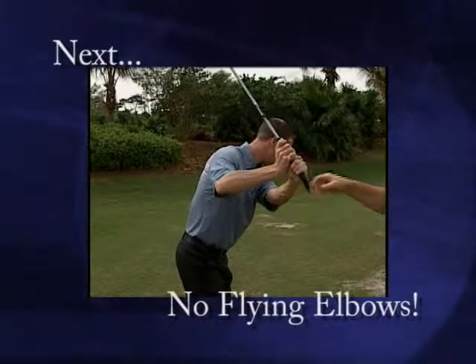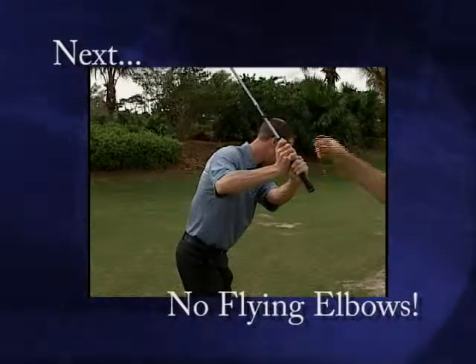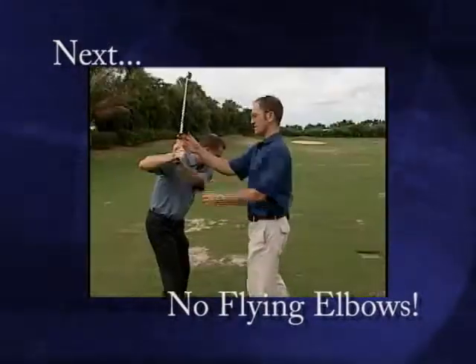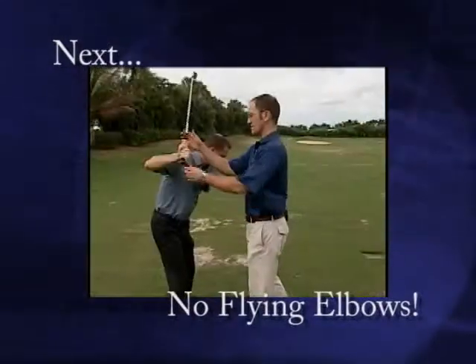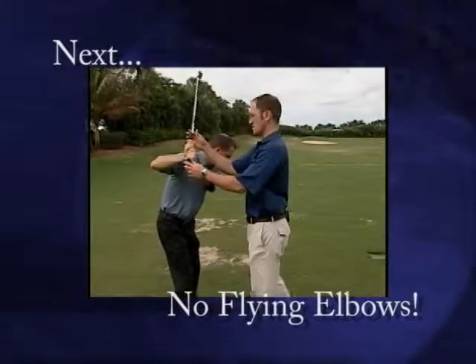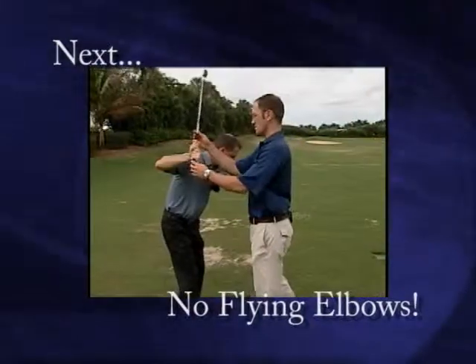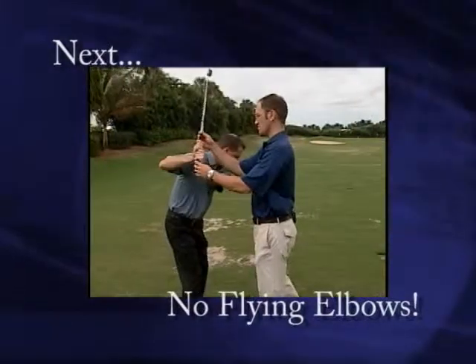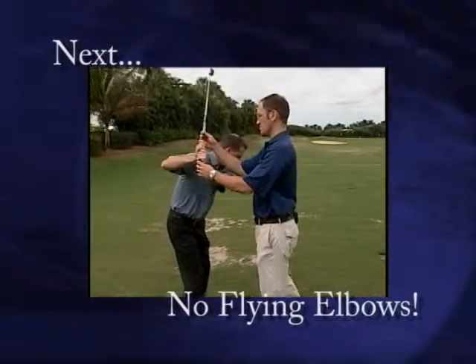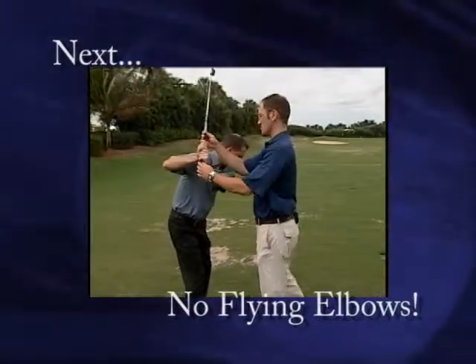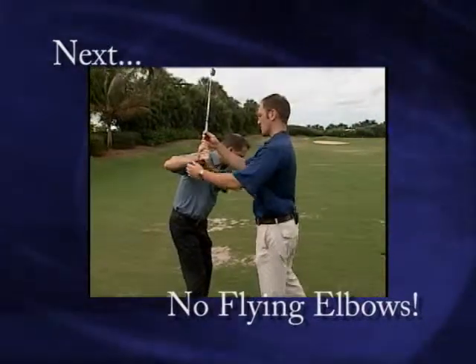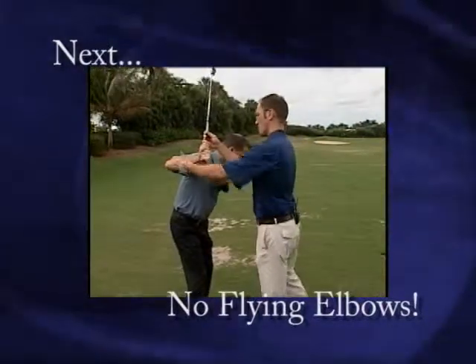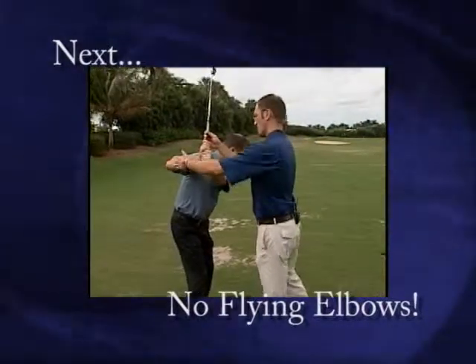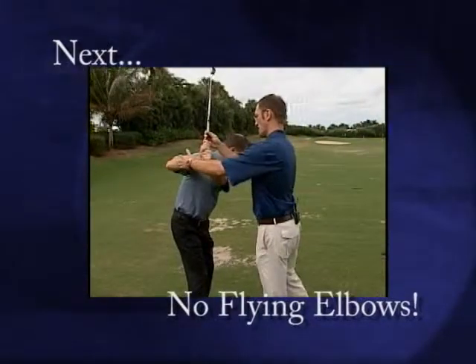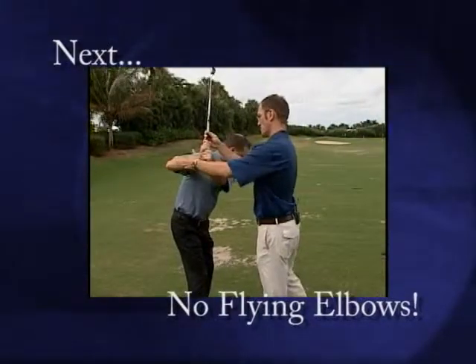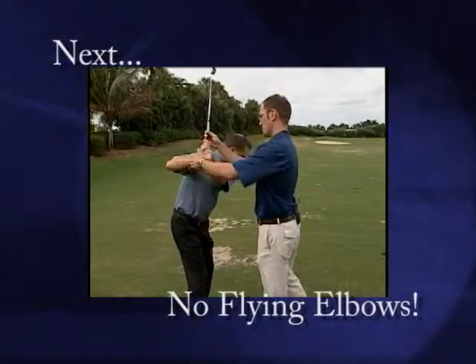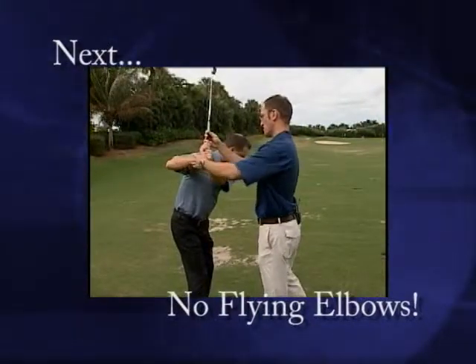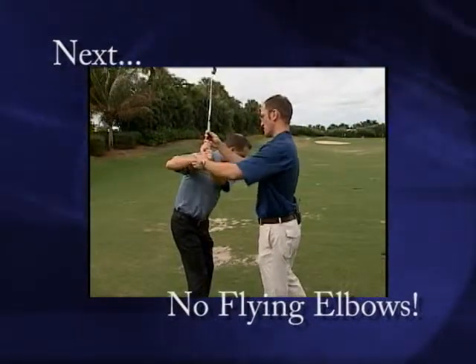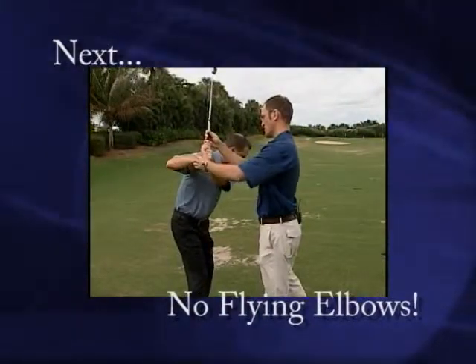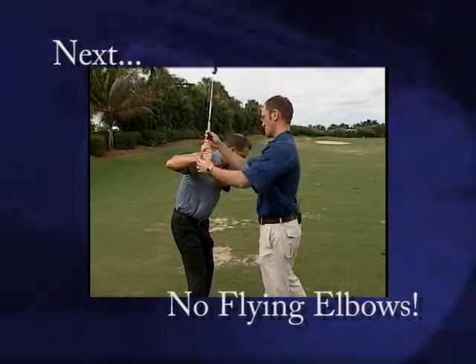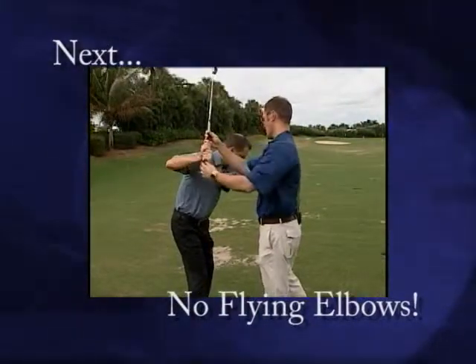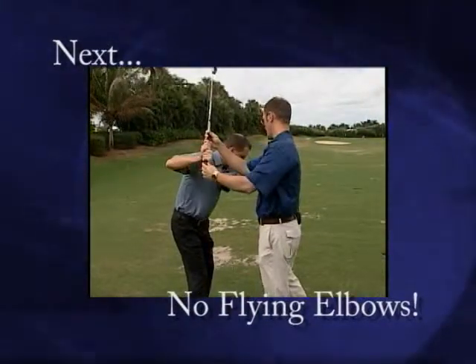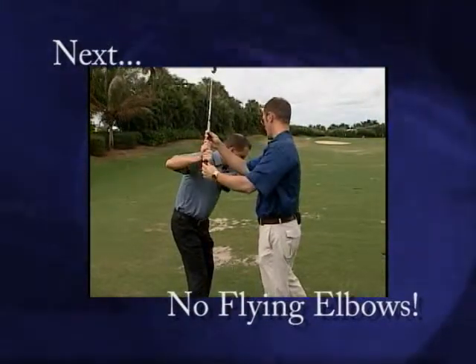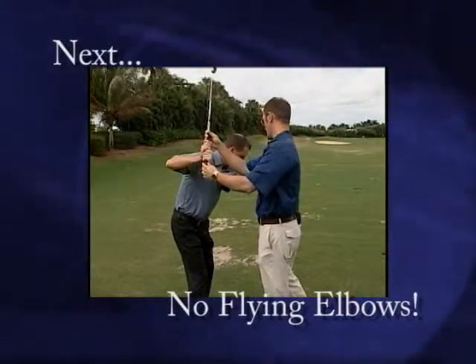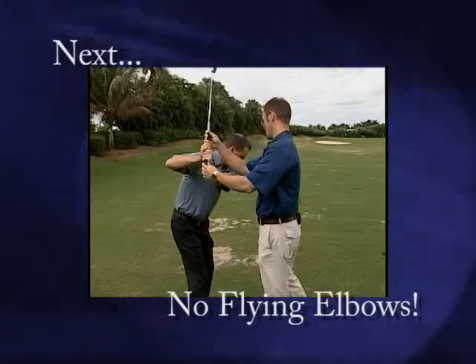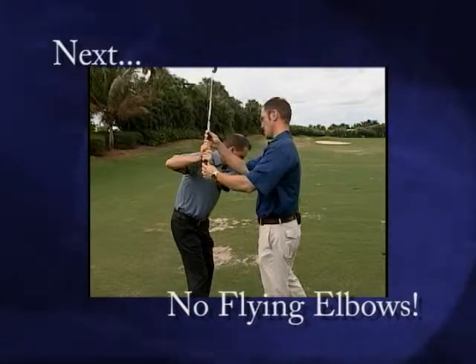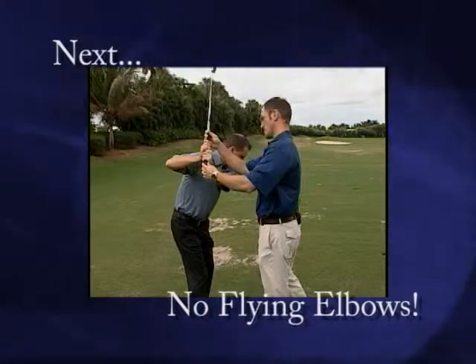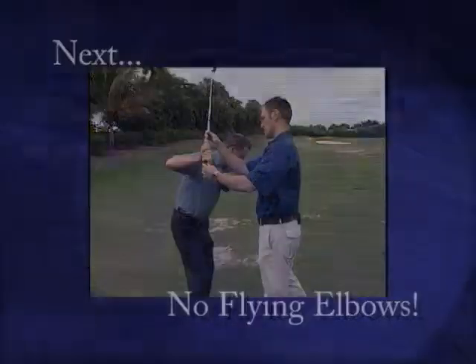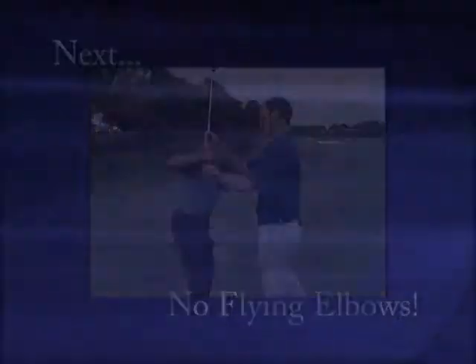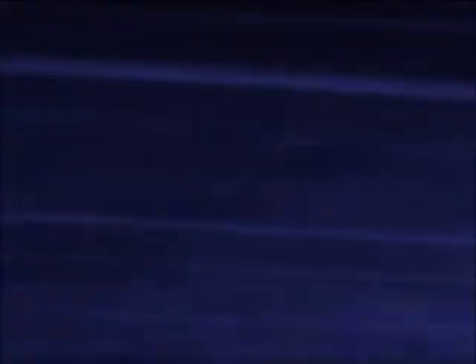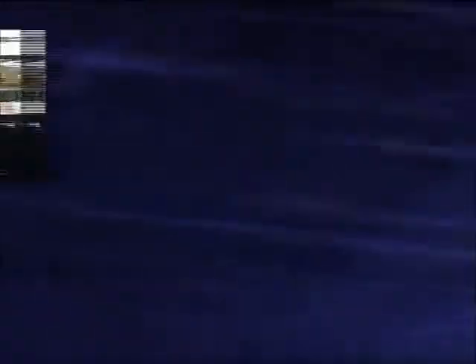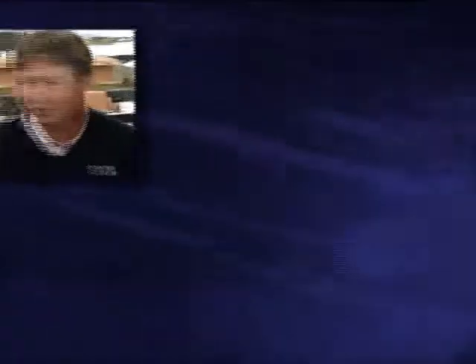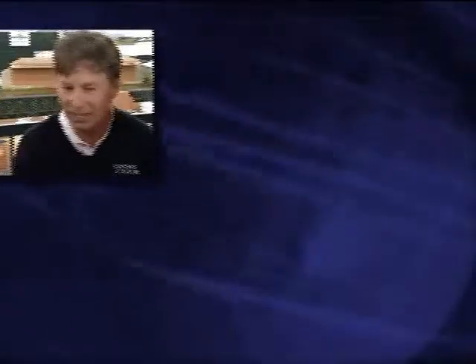So Dennis, what I'd like you to do is we have your form here which is flying out and it's very parallel to the ground. And I'm going to show you...